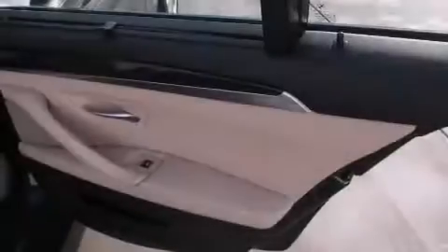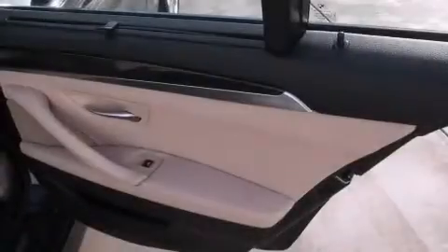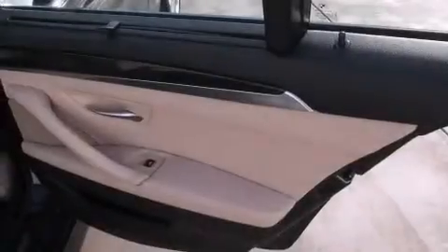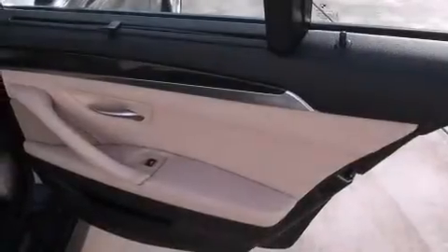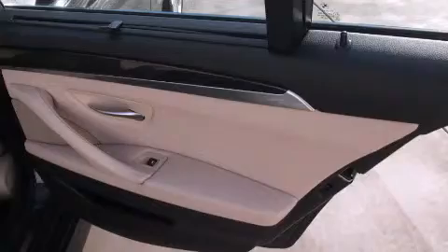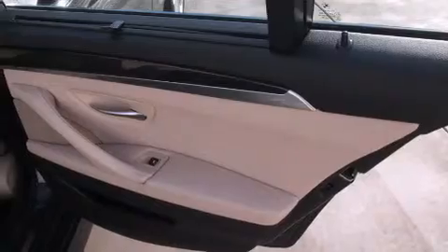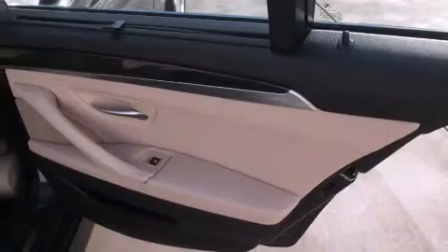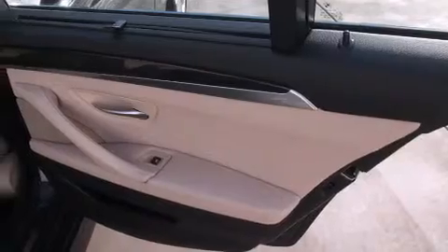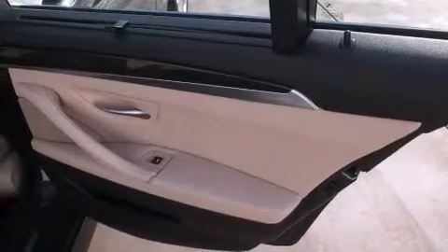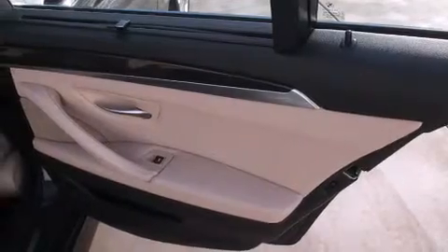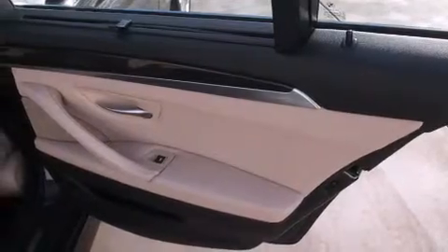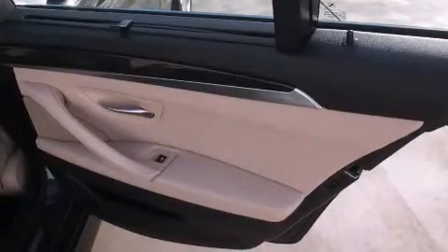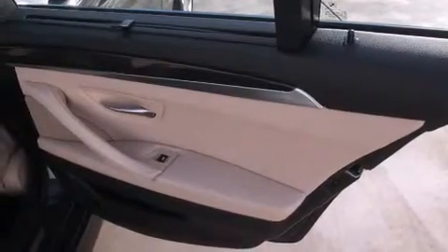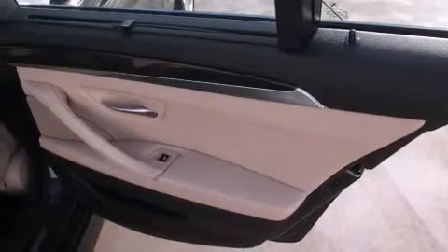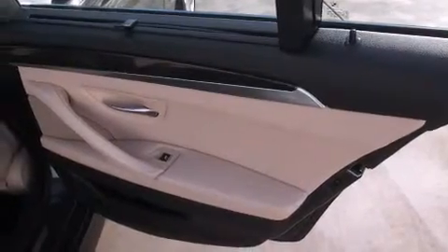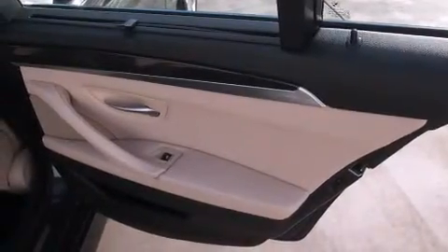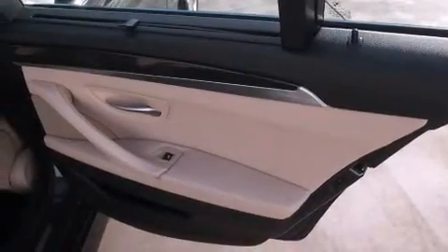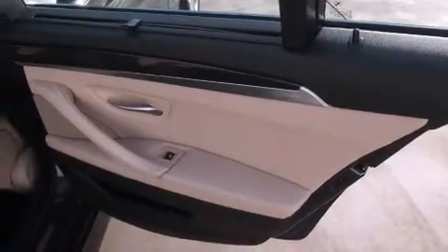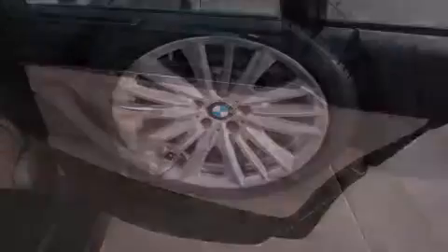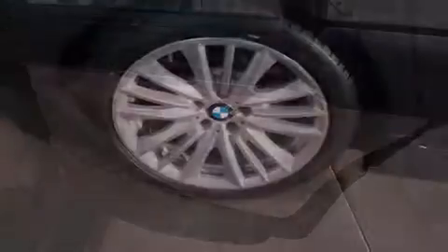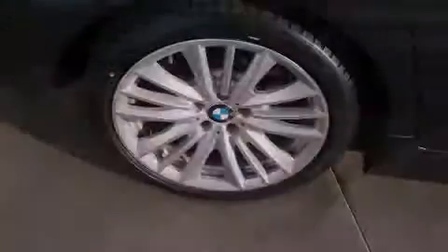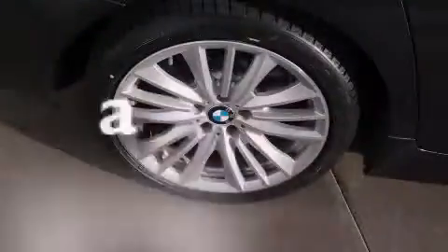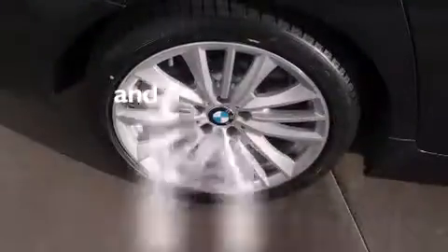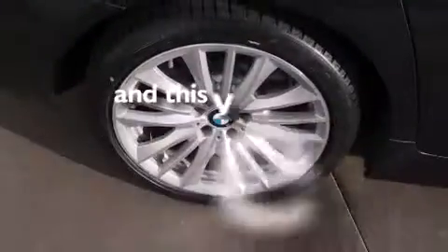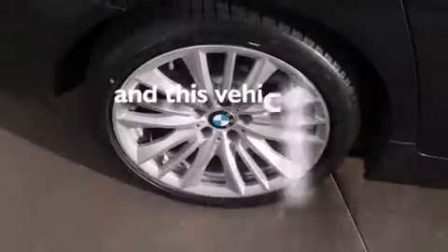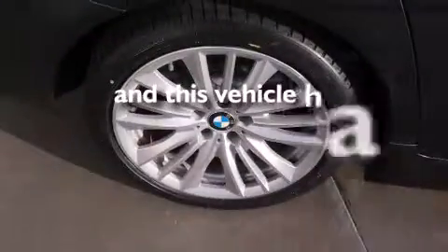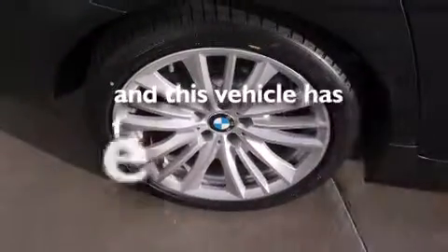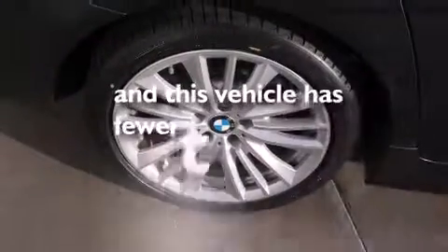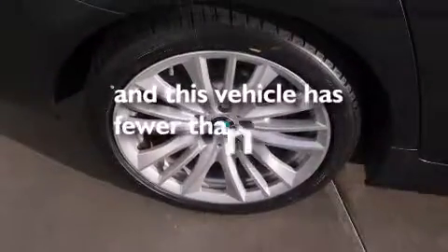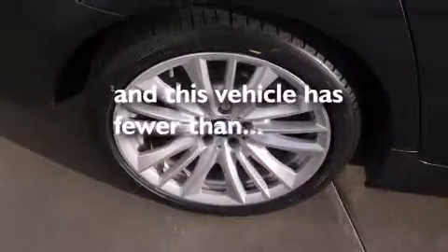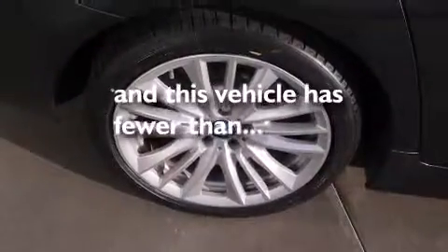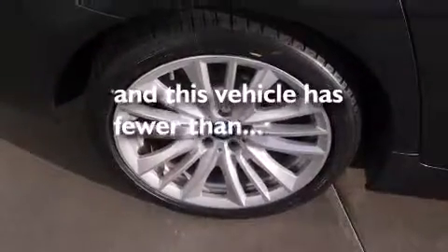Three-point rear seatbelts, steering wheel memory settings, dual-power seats, and this vehicle has less than 31,000 miles.